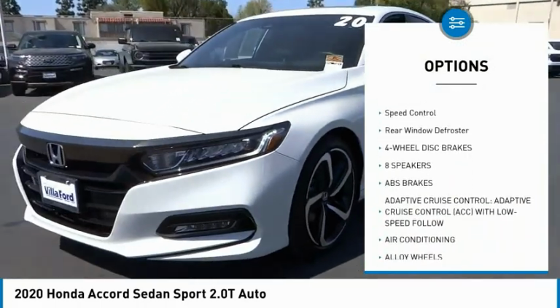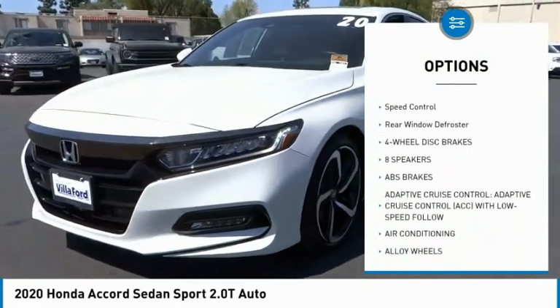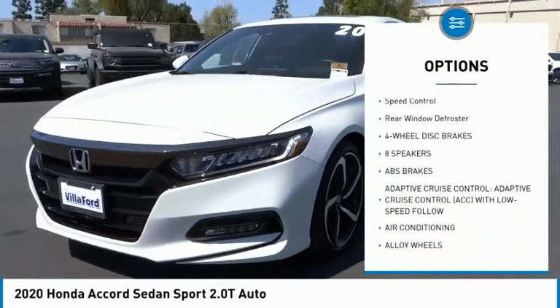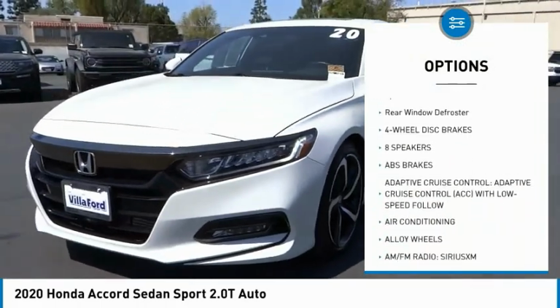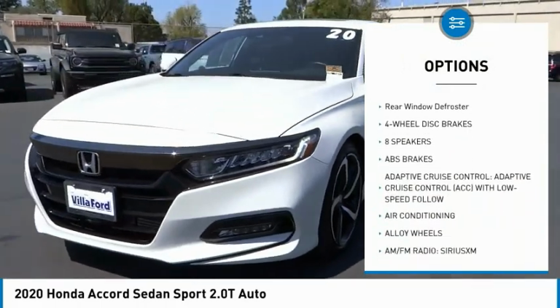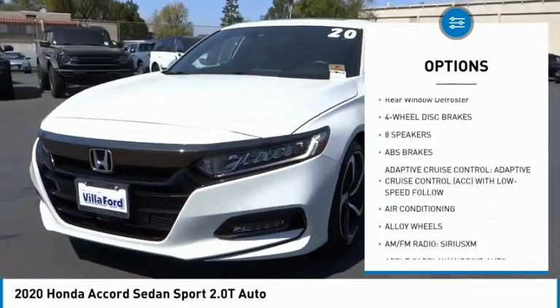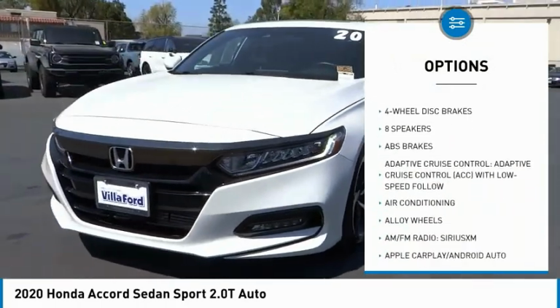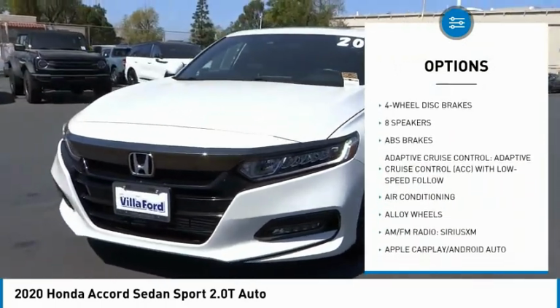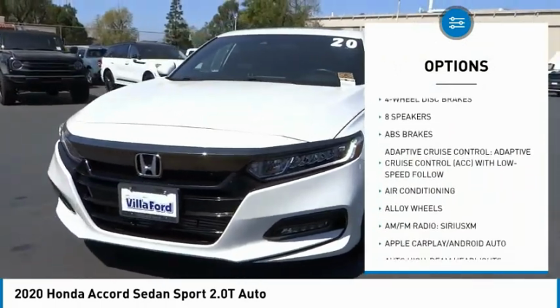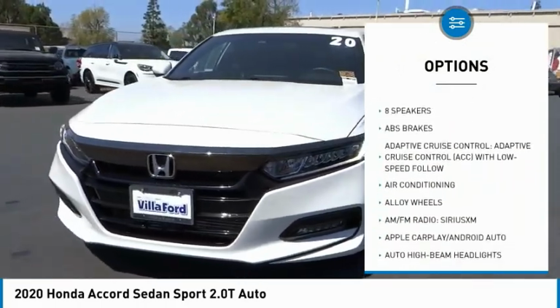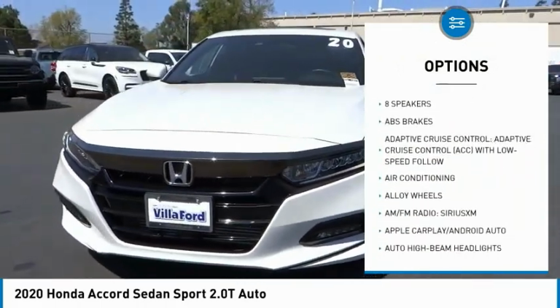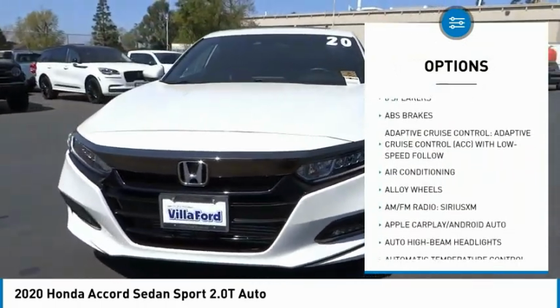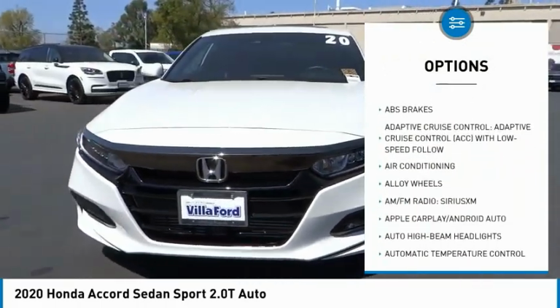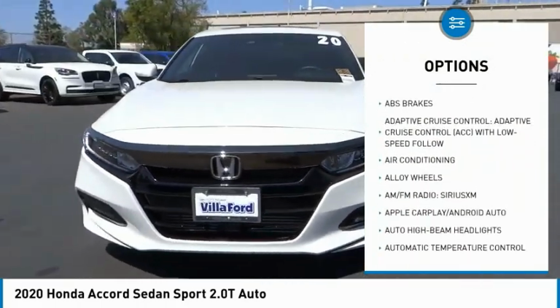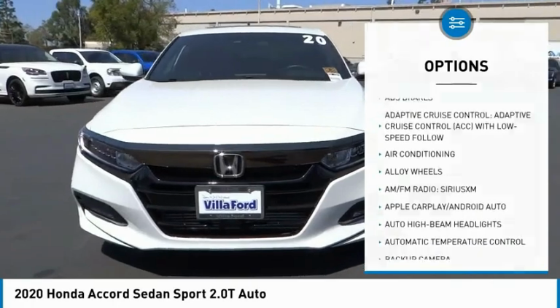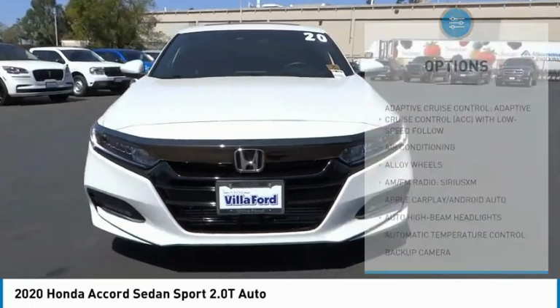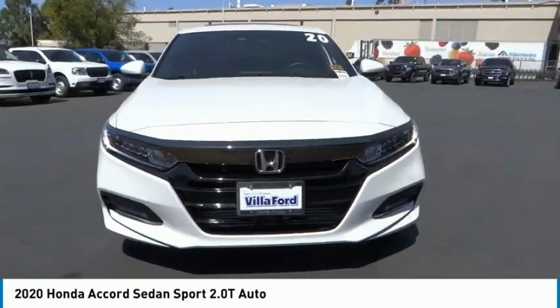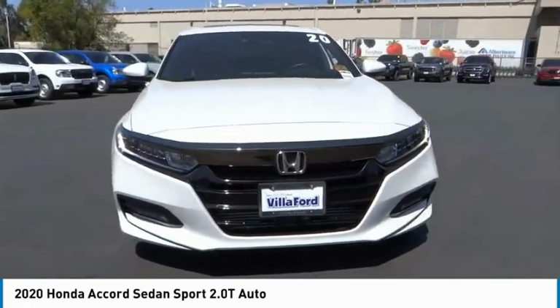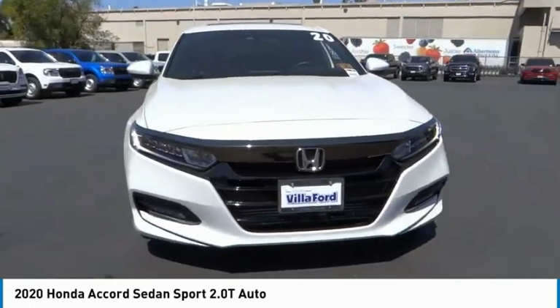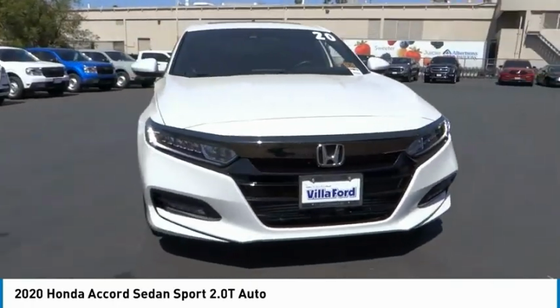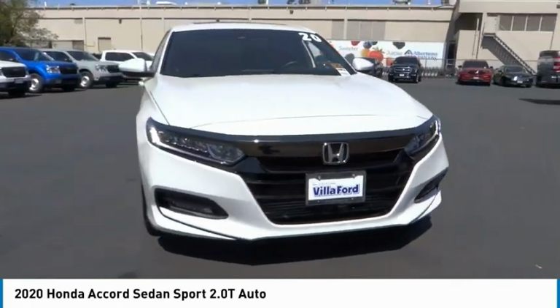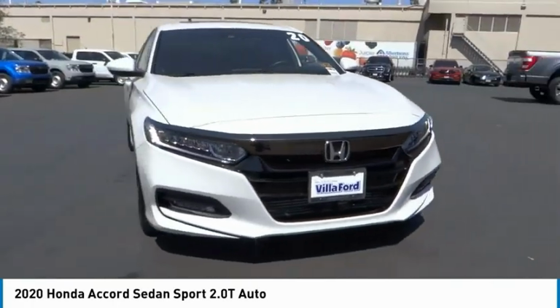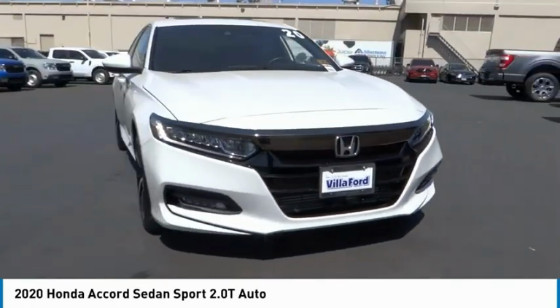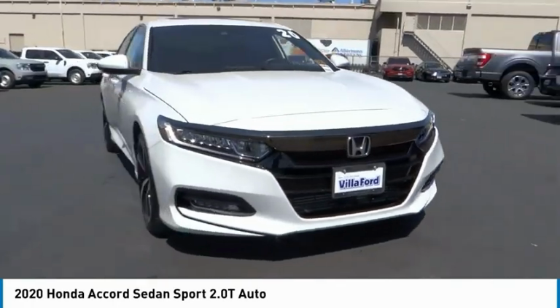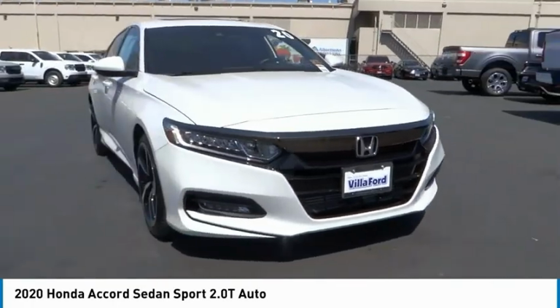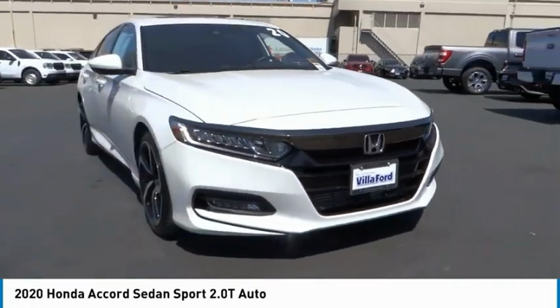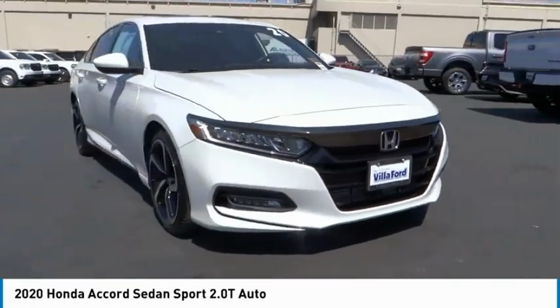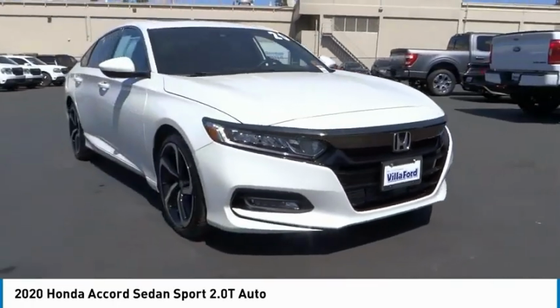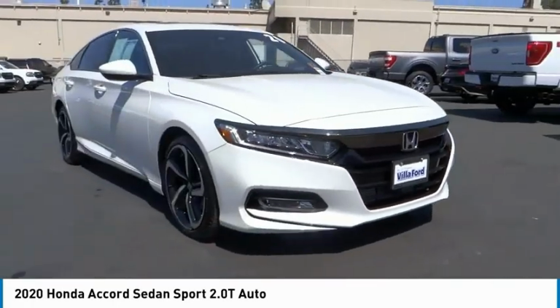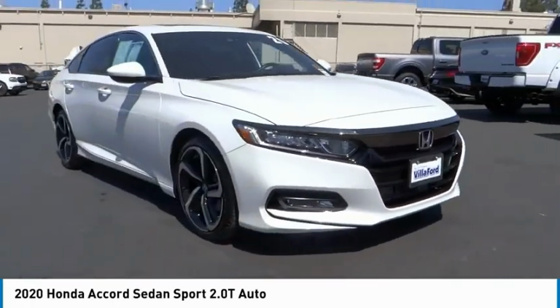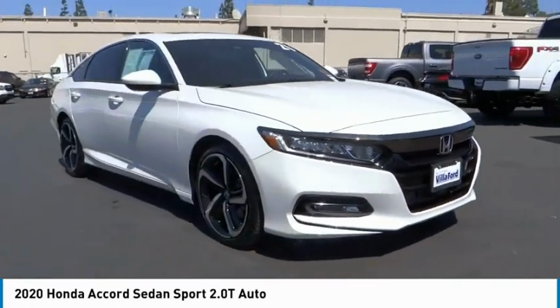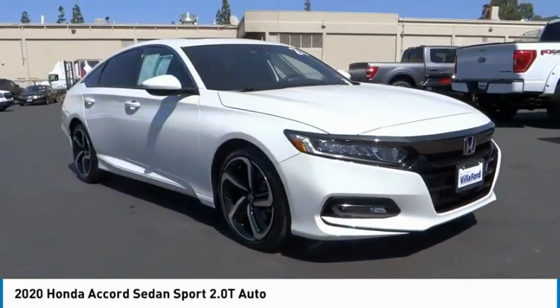Remote keyless entry, fog lights, four-wheel disc brakes, power moonroof, speed control, rear window defroster.